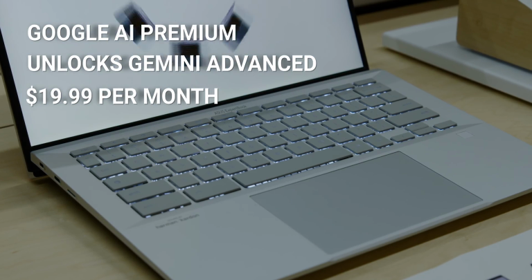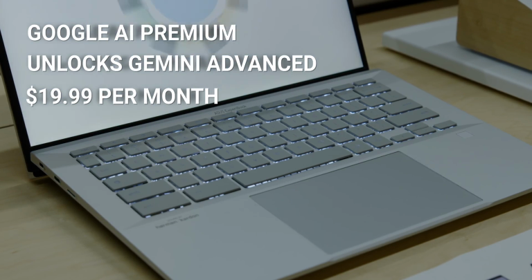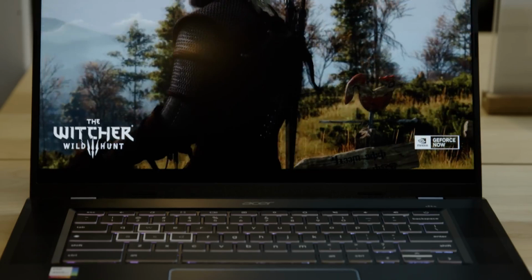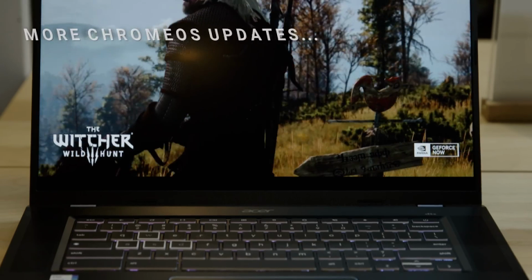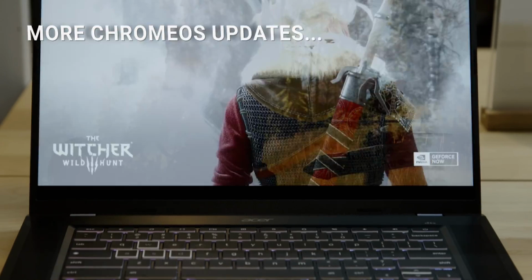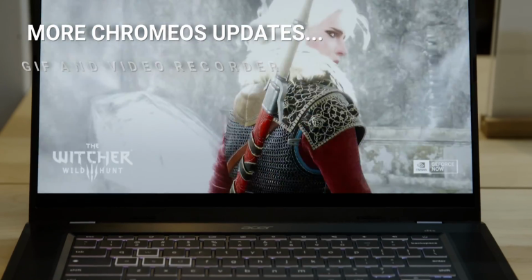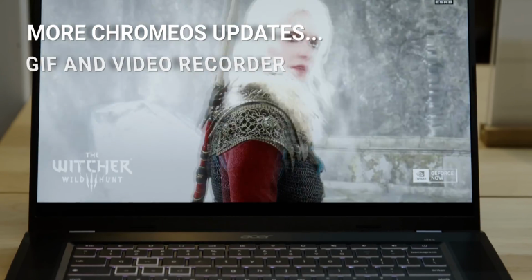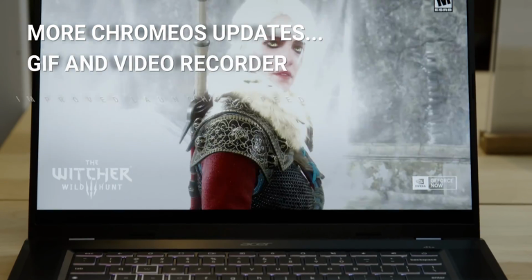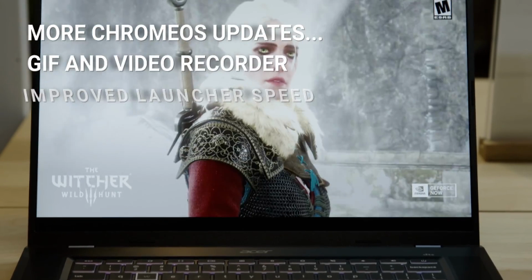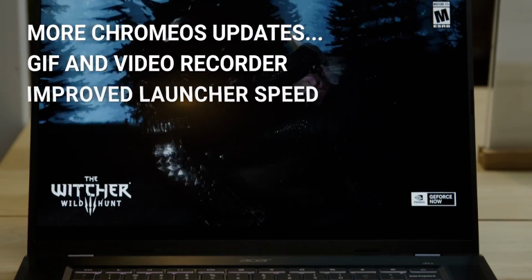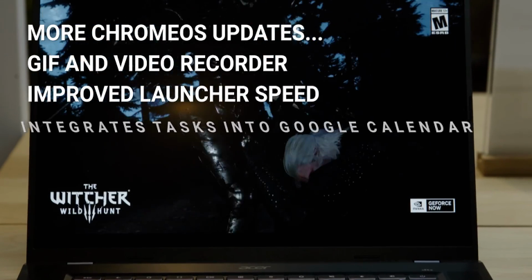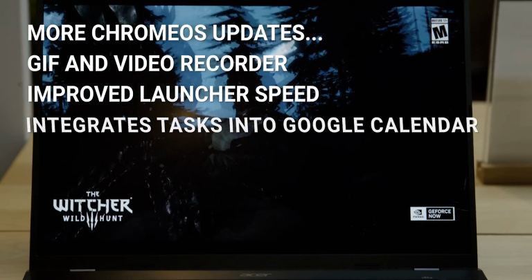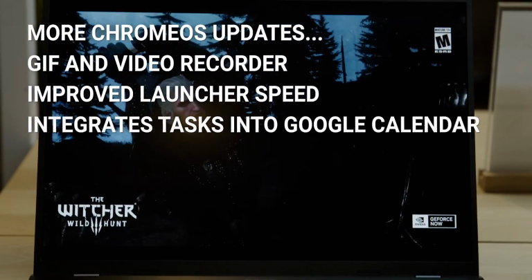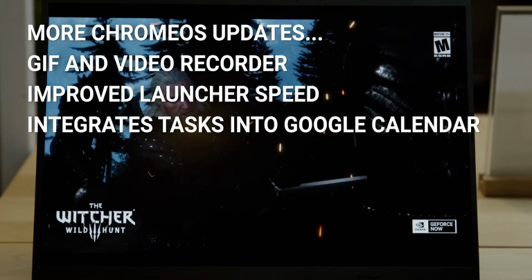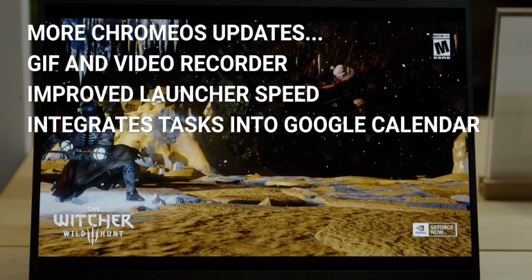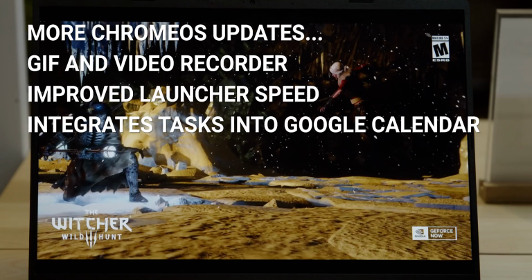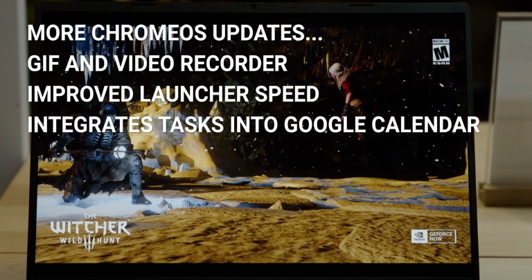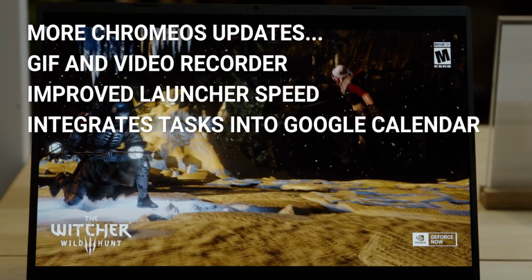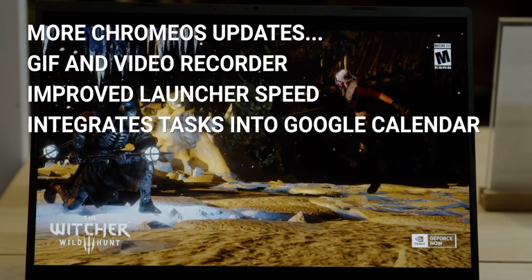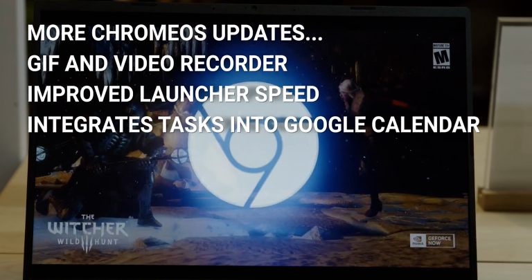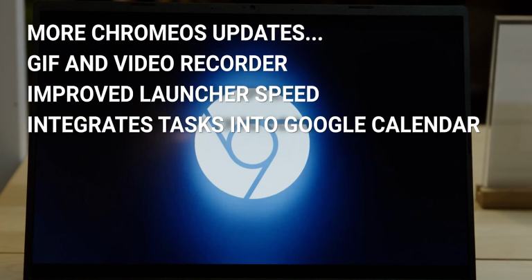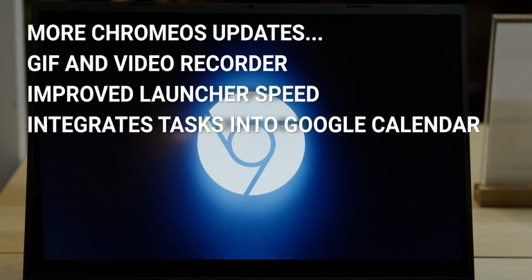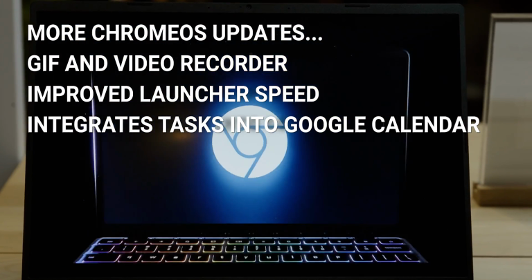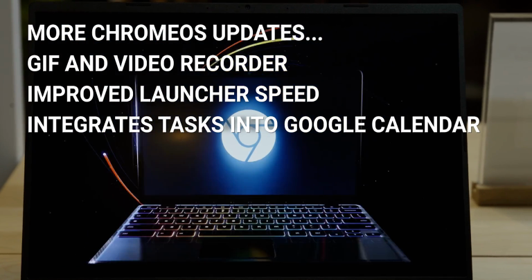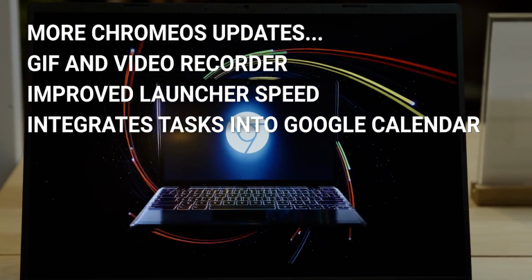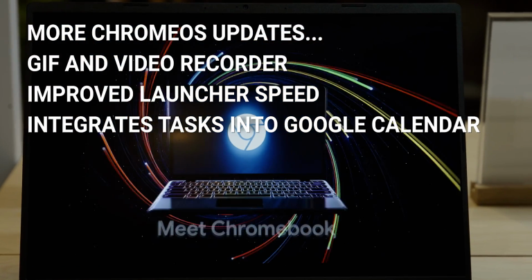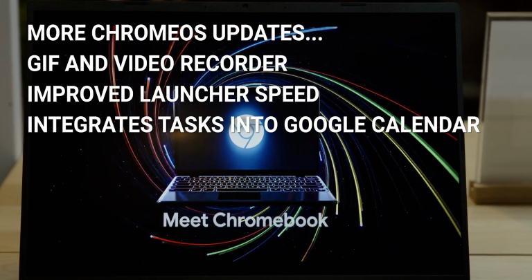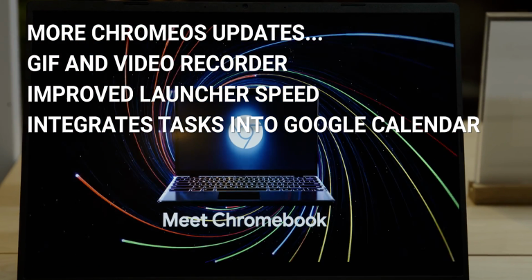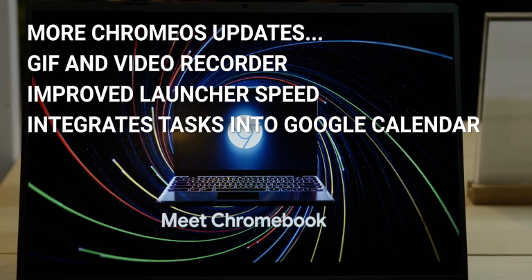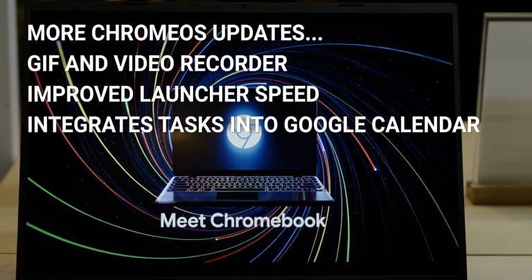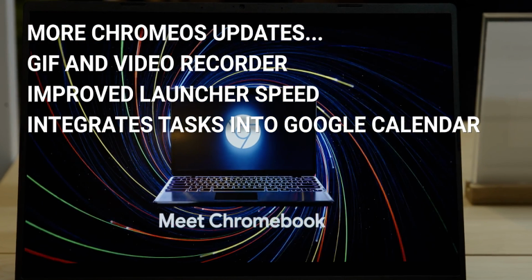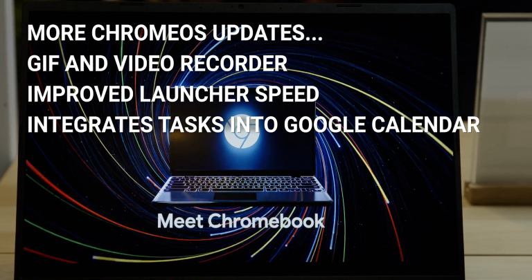More general Chrome OS updates include a GIF and video recorder, improved launcher speed, and tasks being integrated into Google Calendar View.